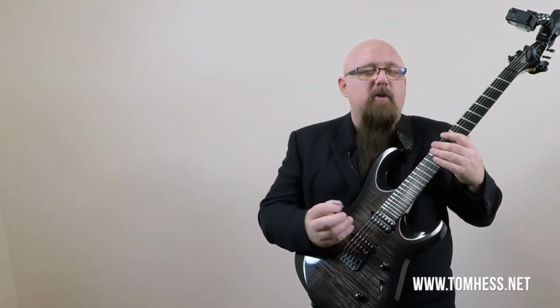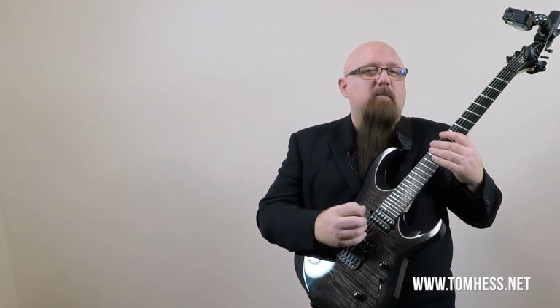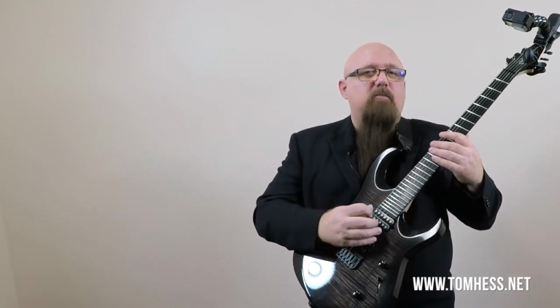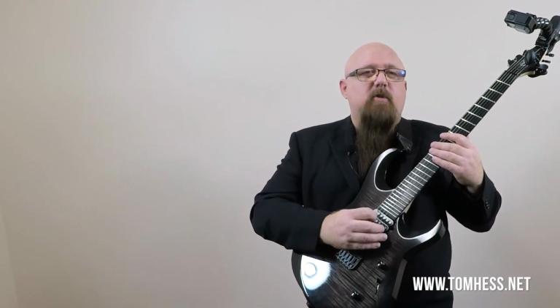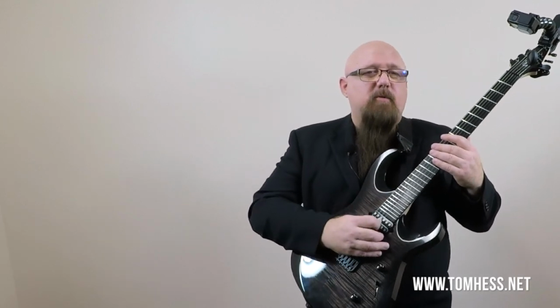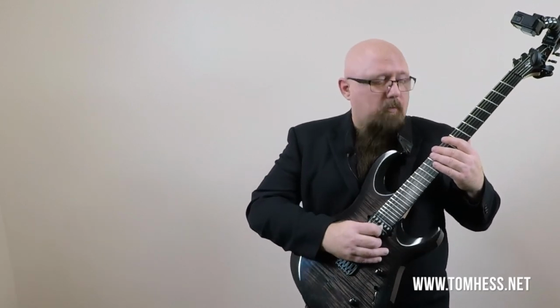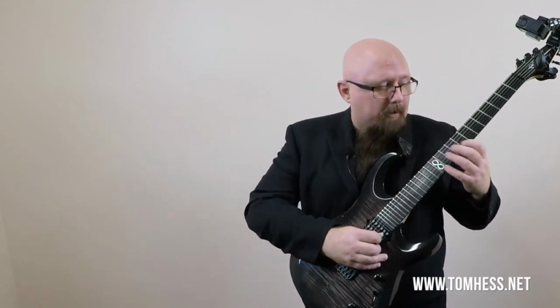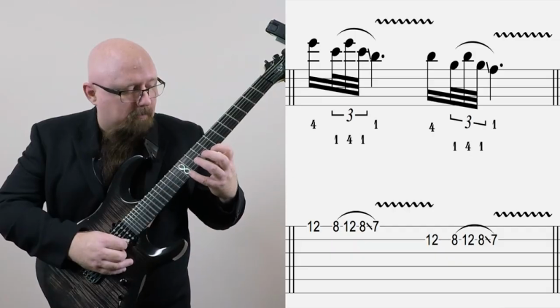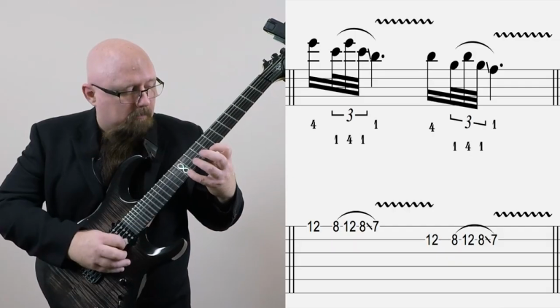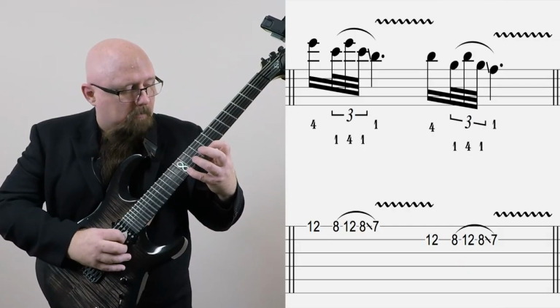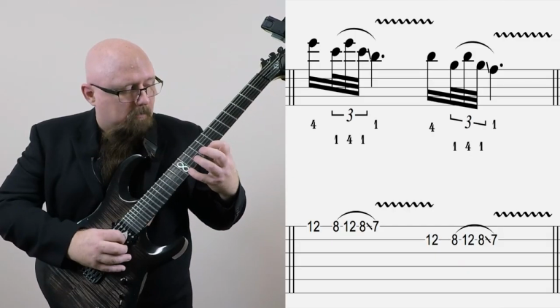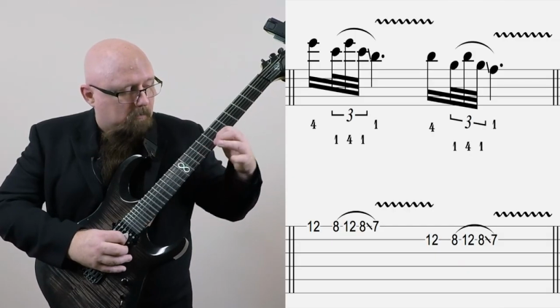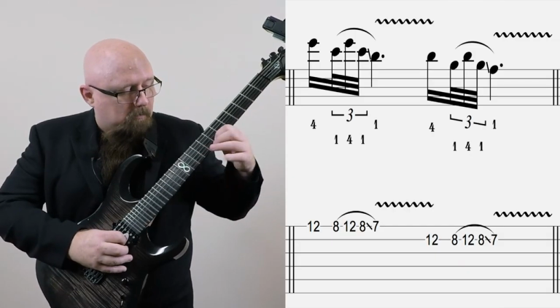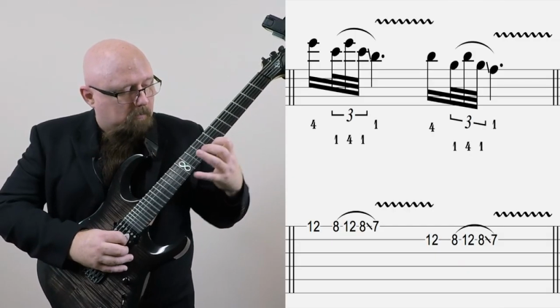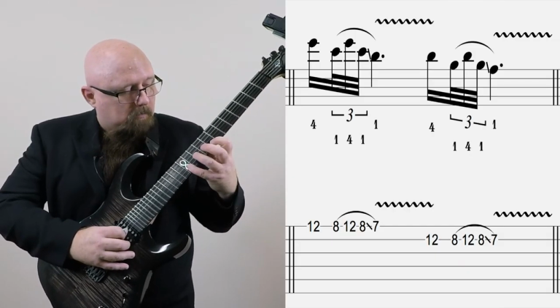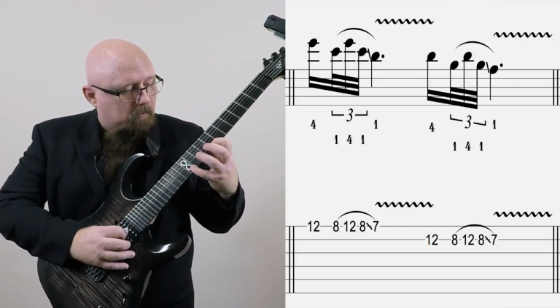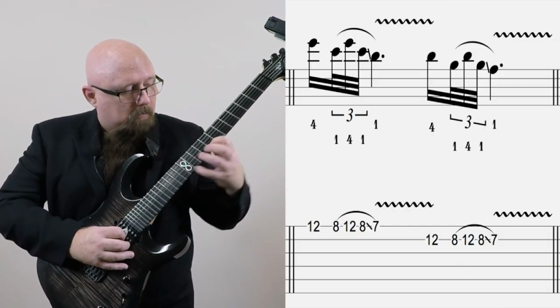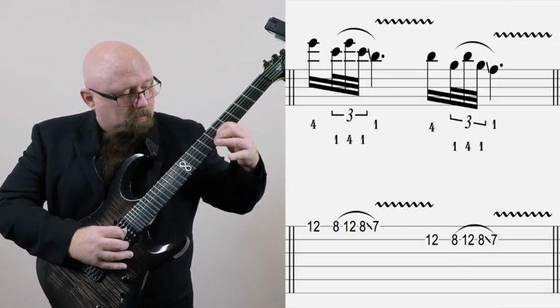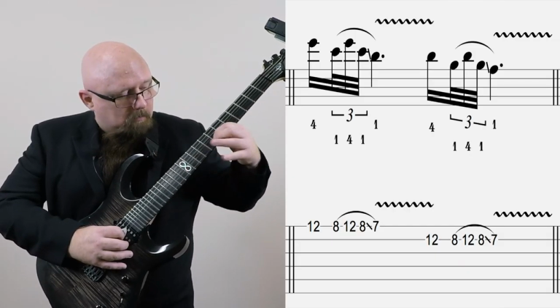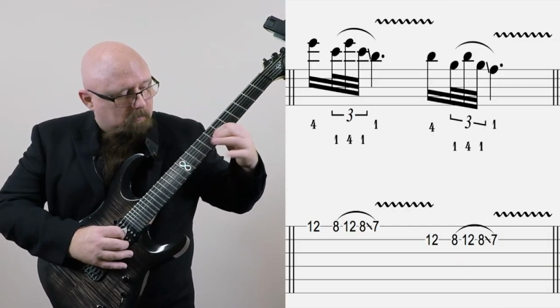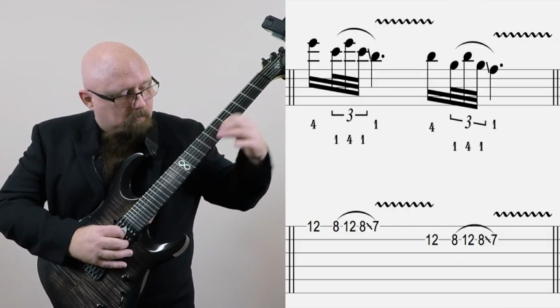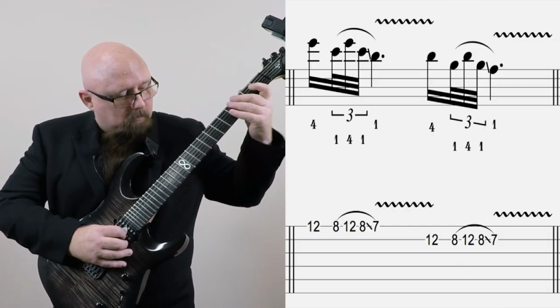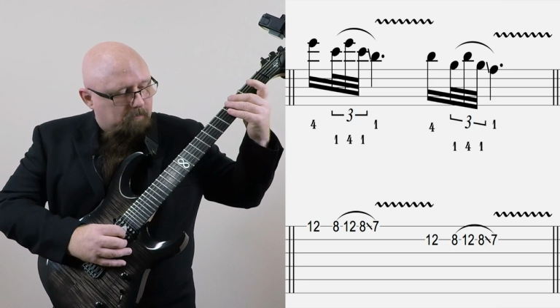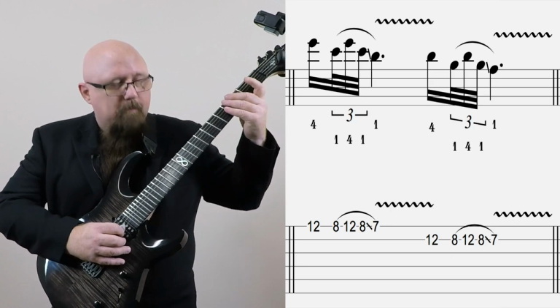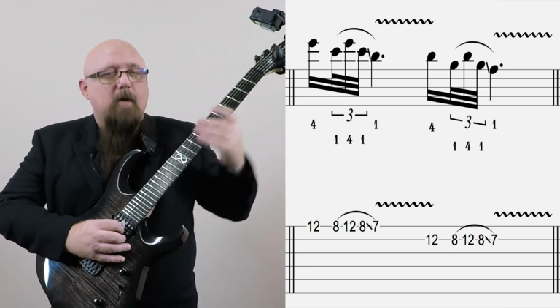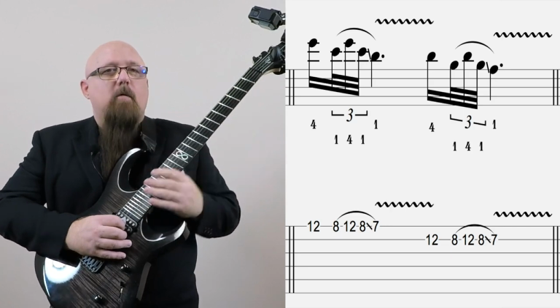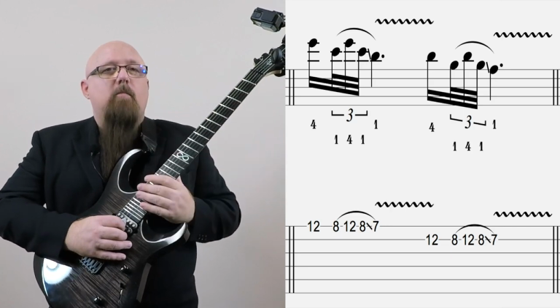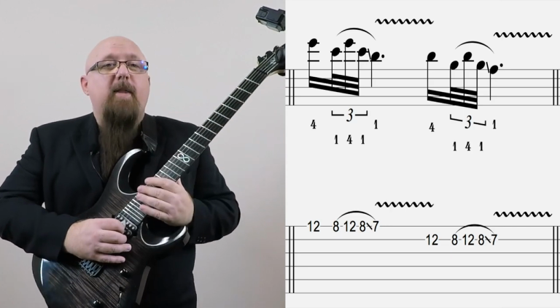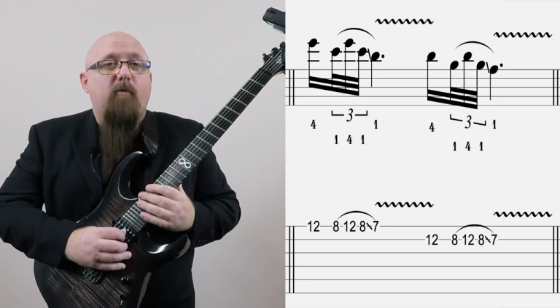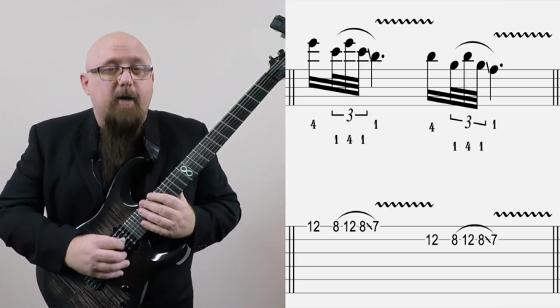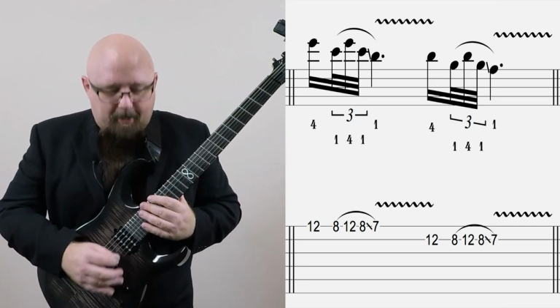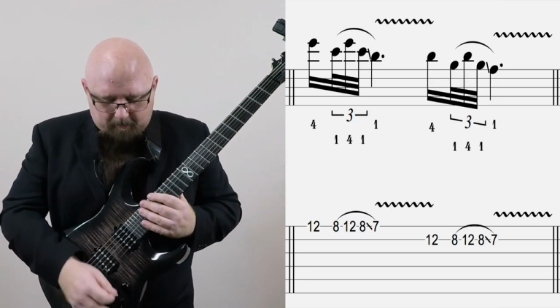Here are some simple licks based on those half step pairs. Let's play that for you.